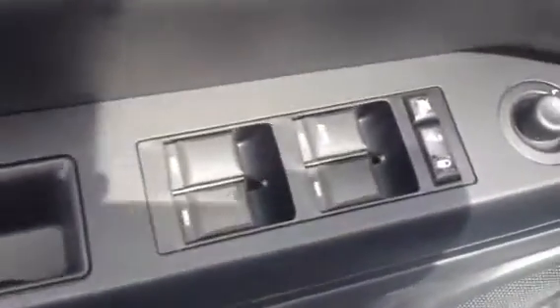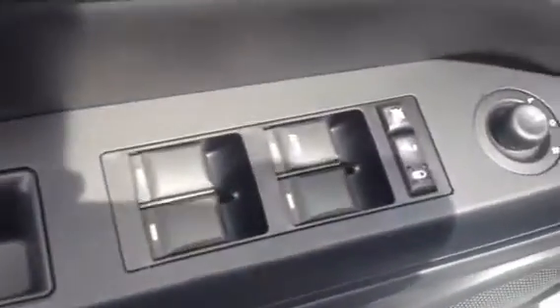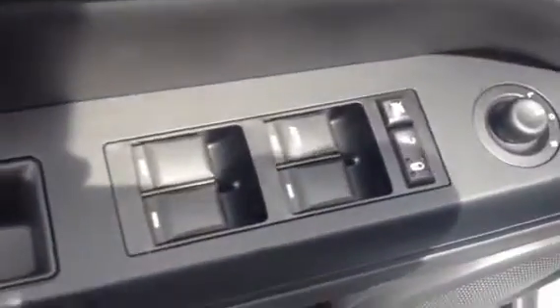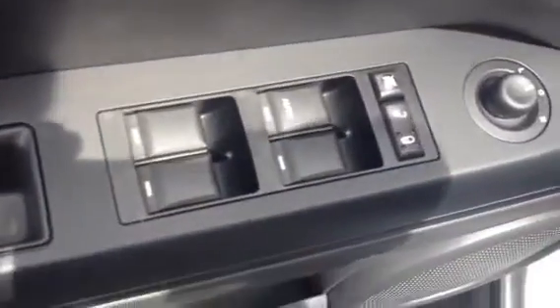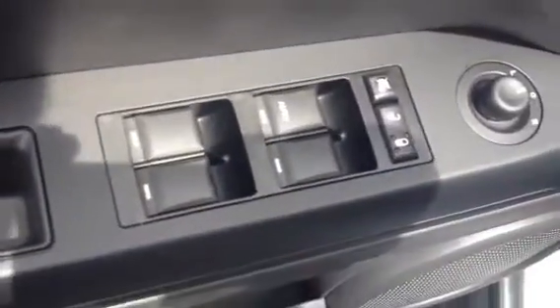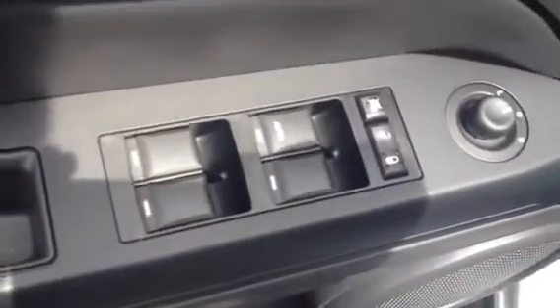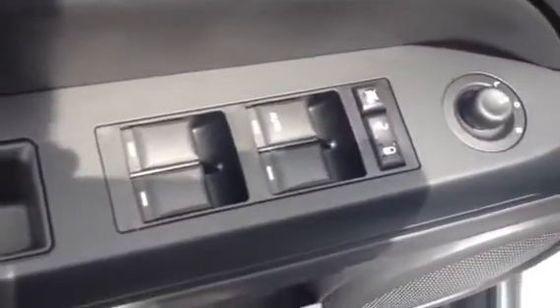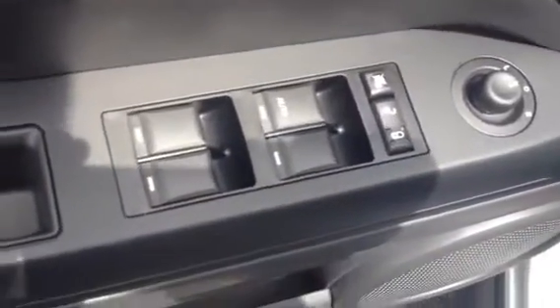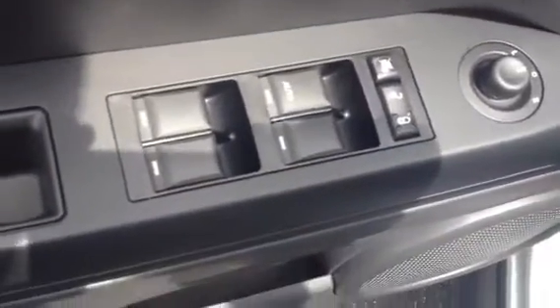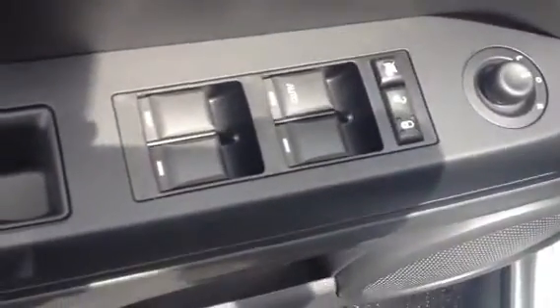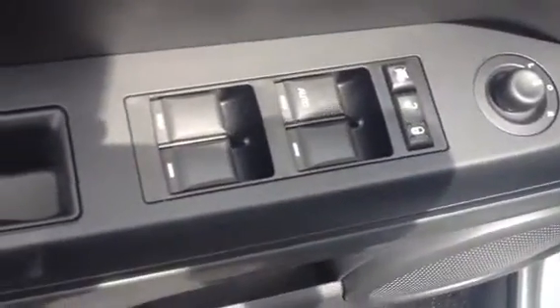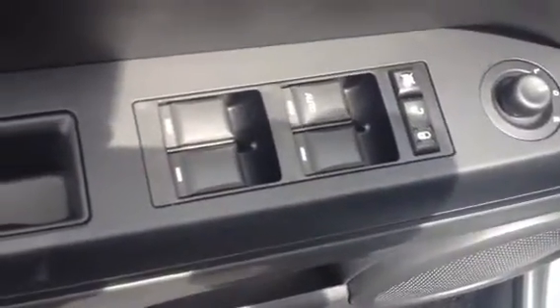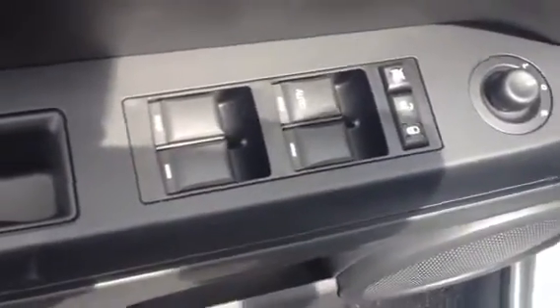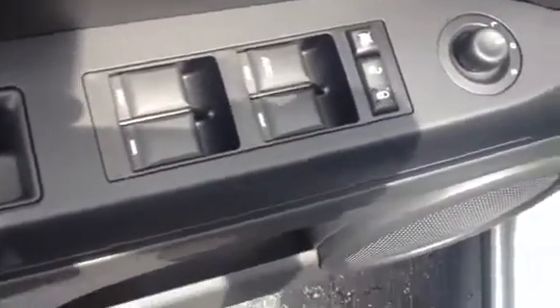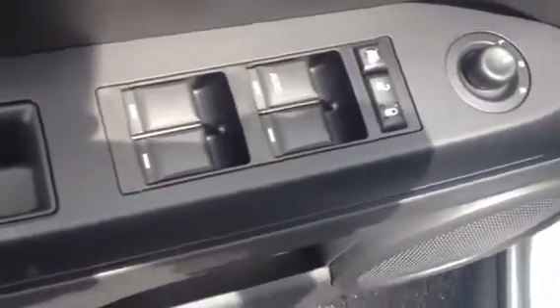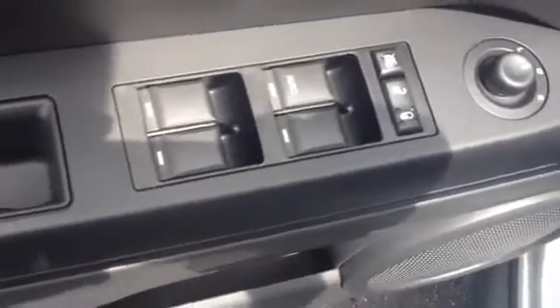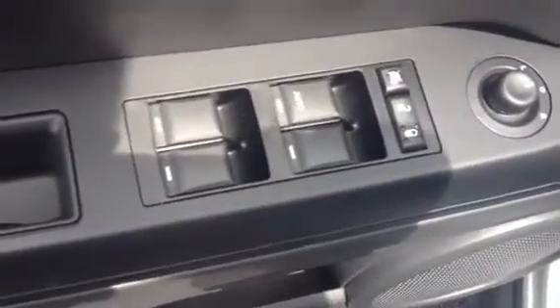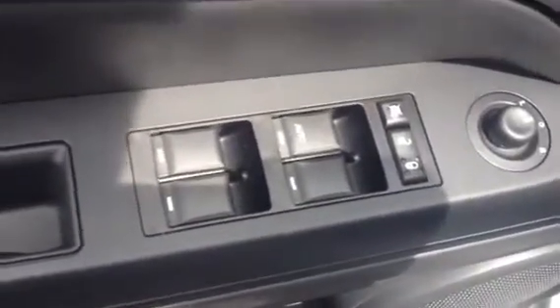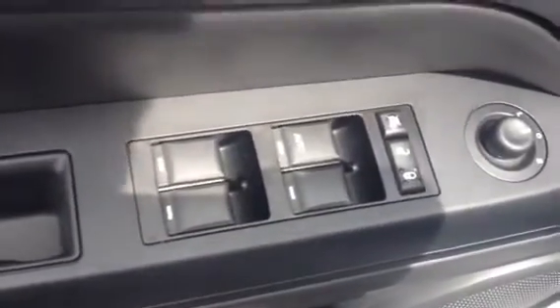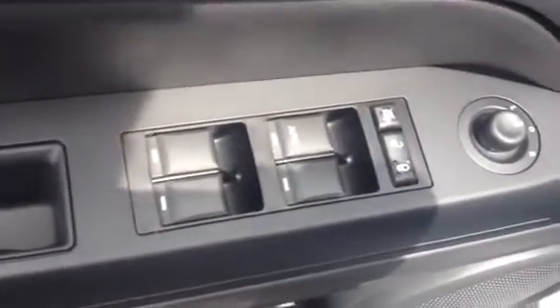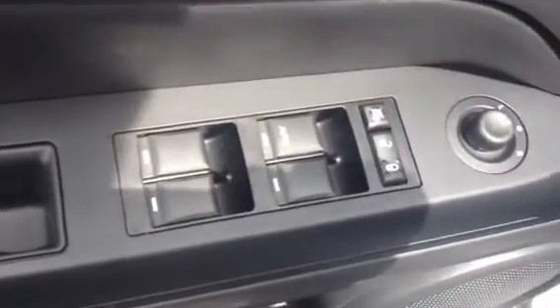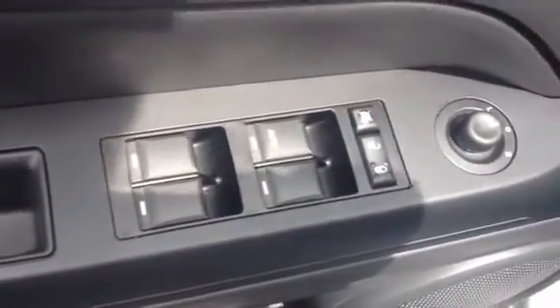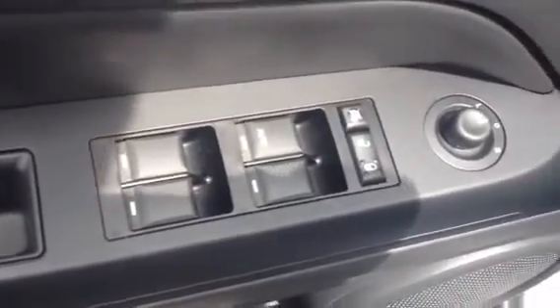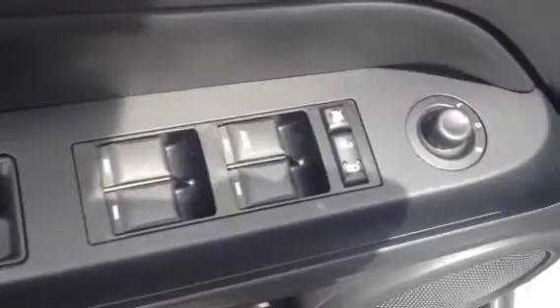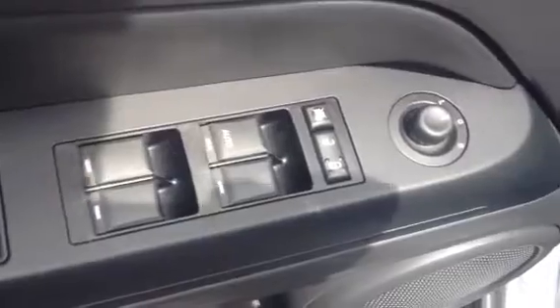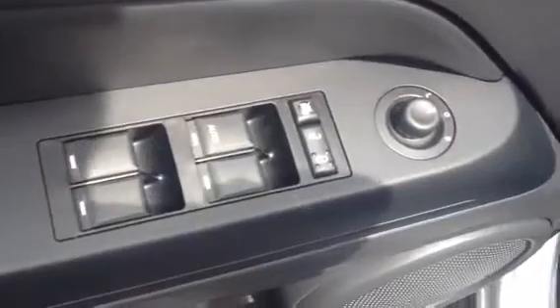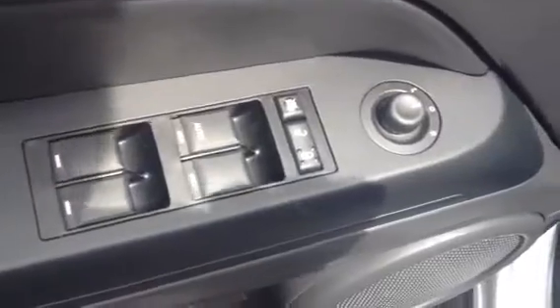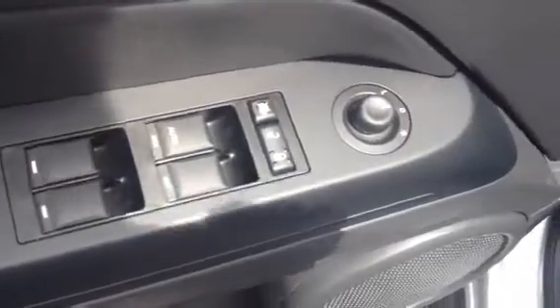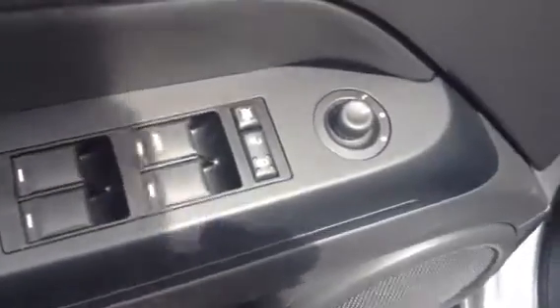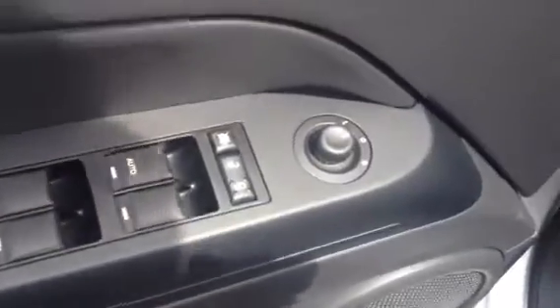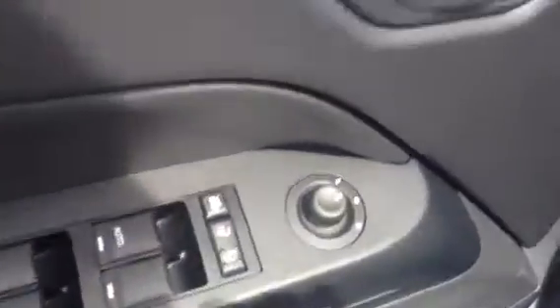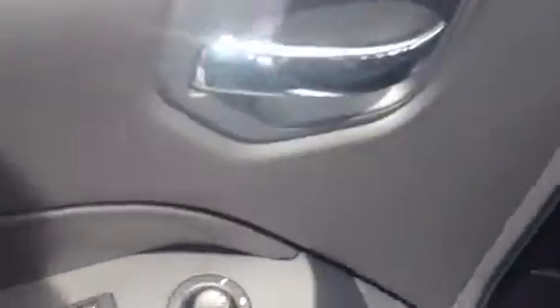Right here on your driver's side door, we've got all four power windows, locks, and also power mirrors.